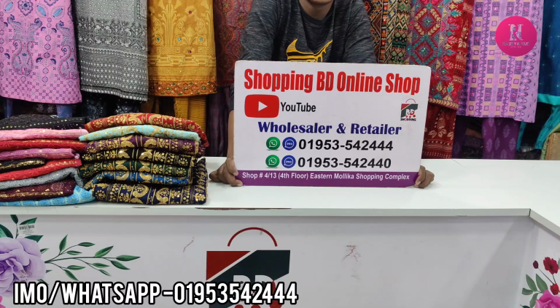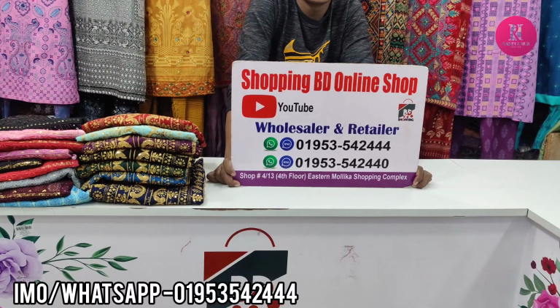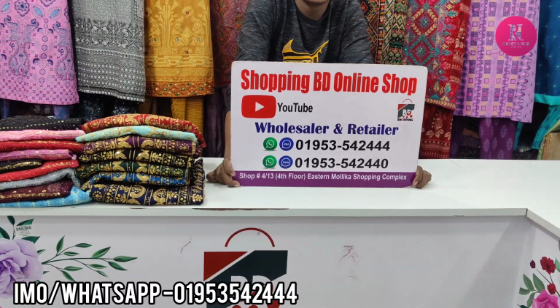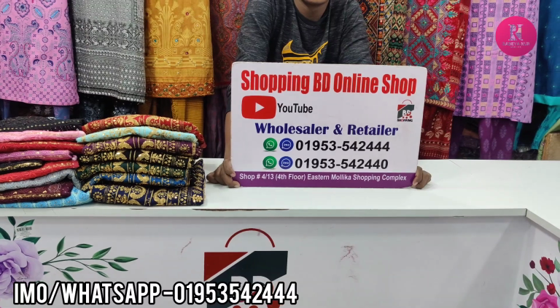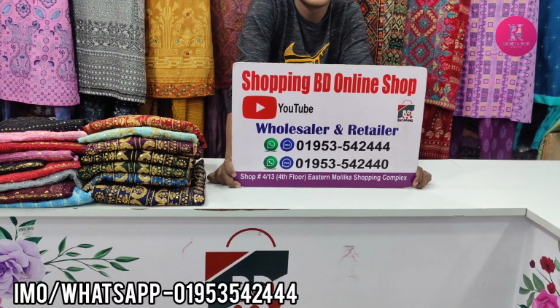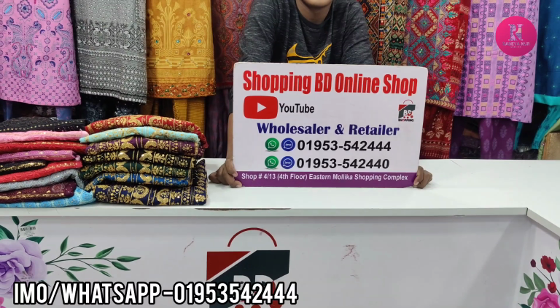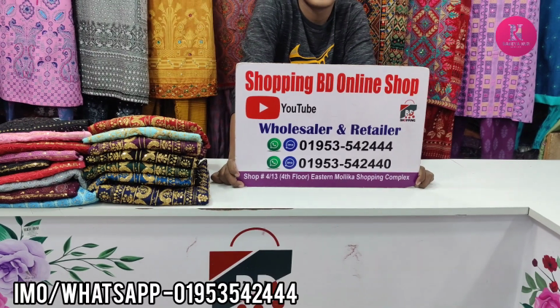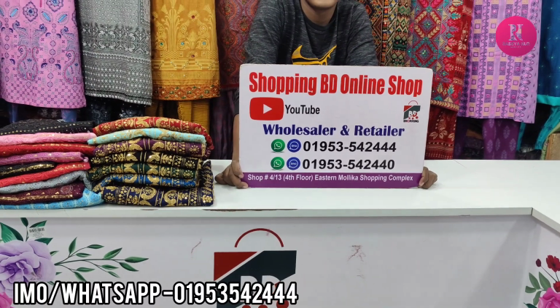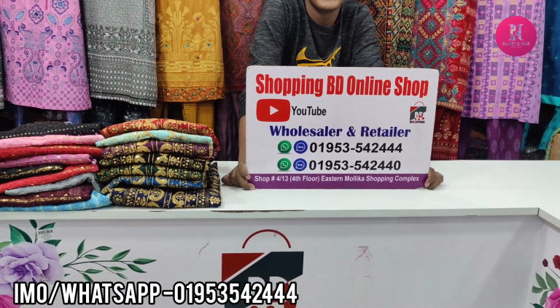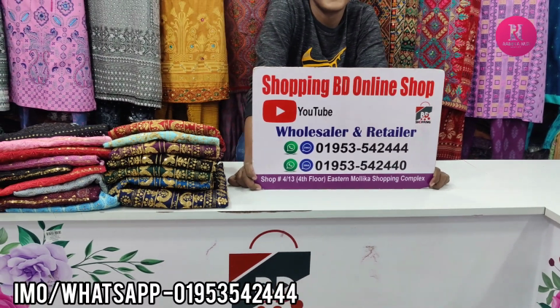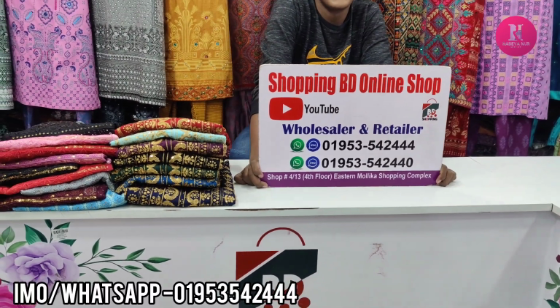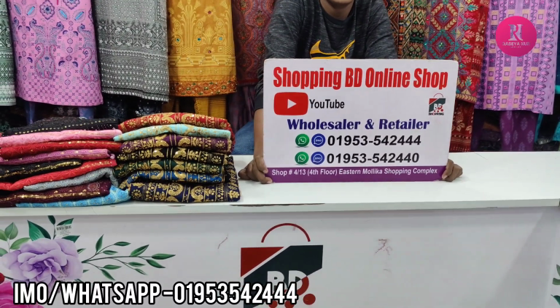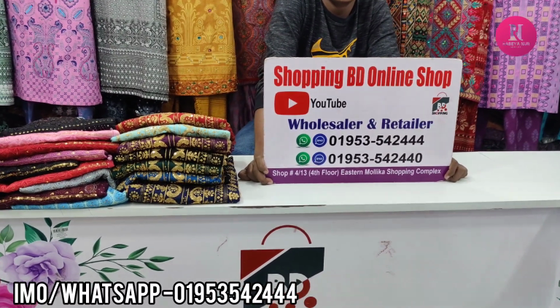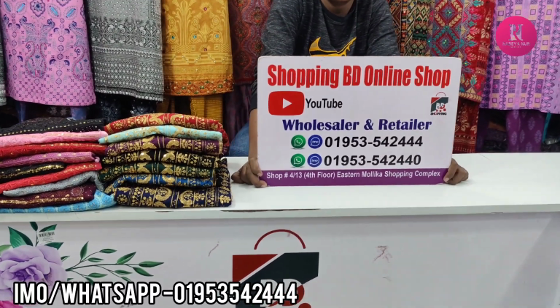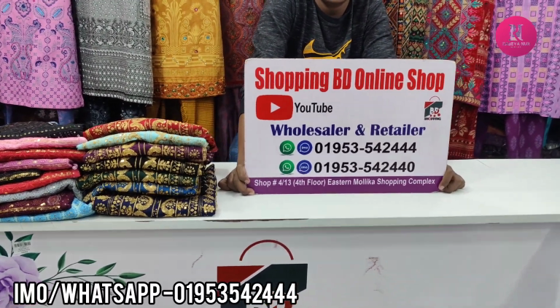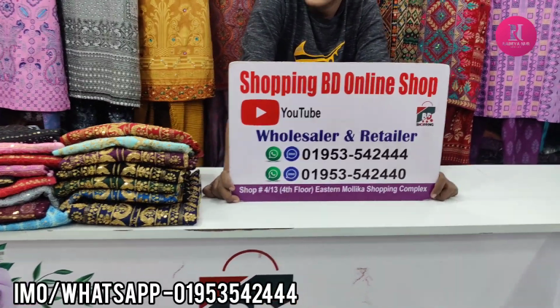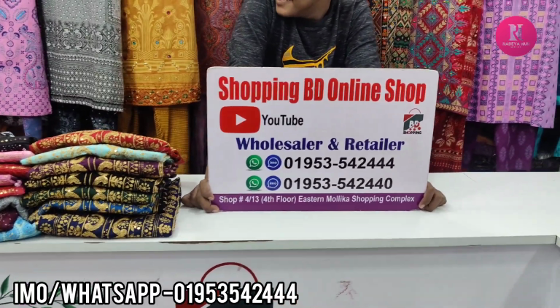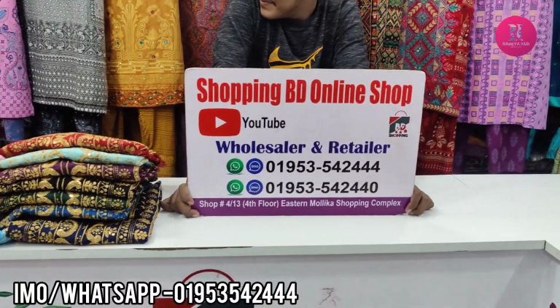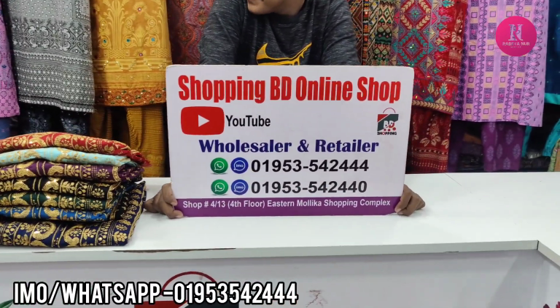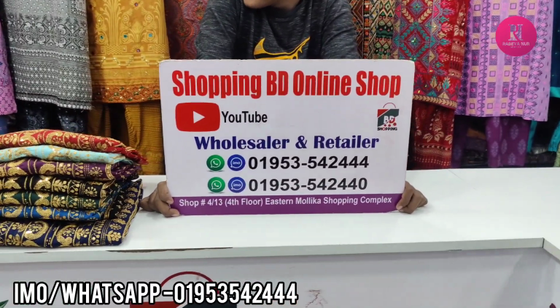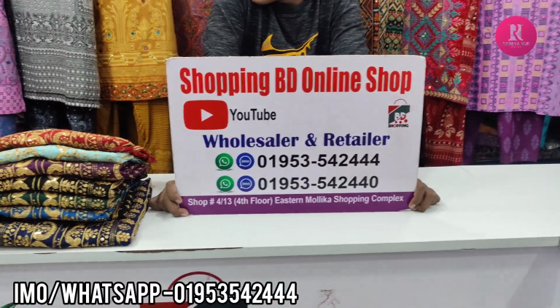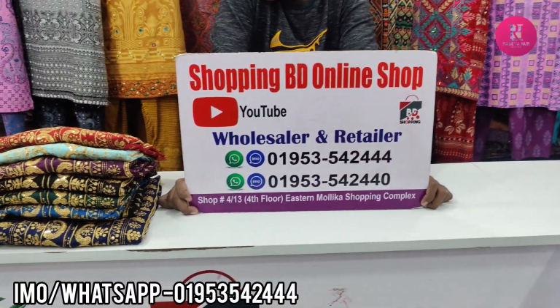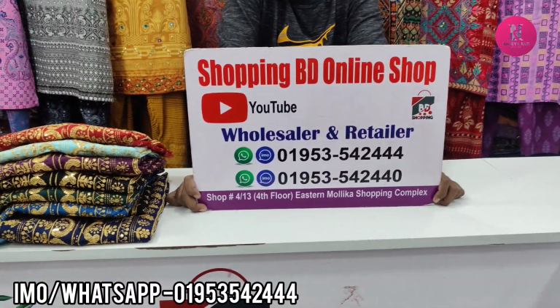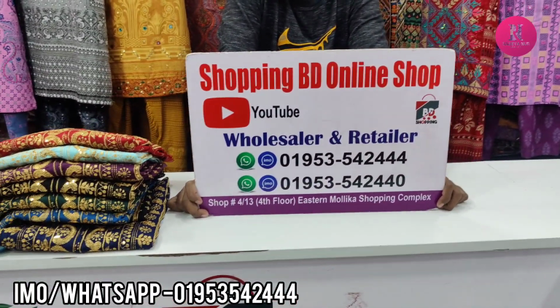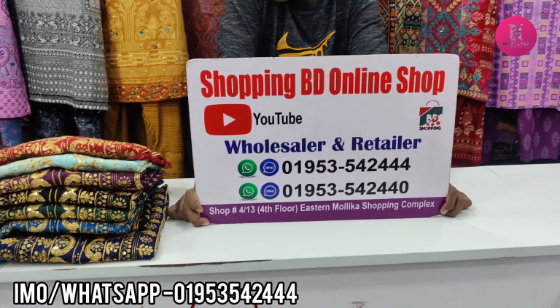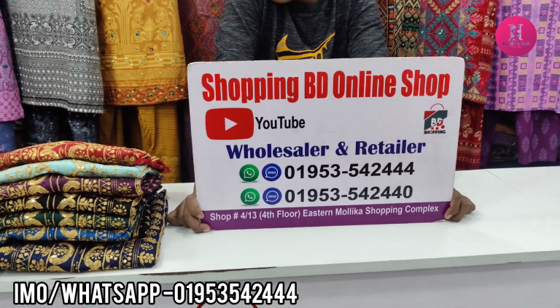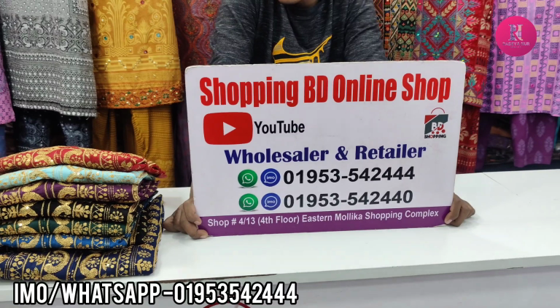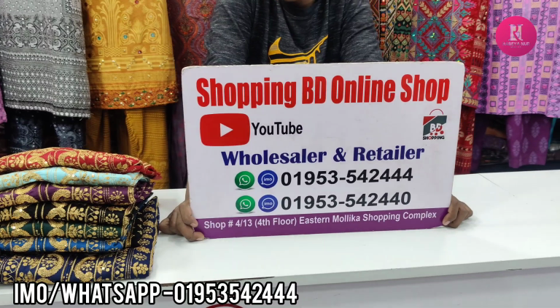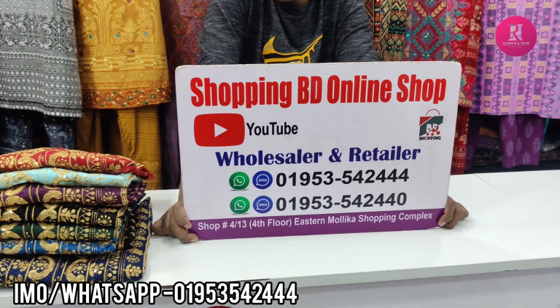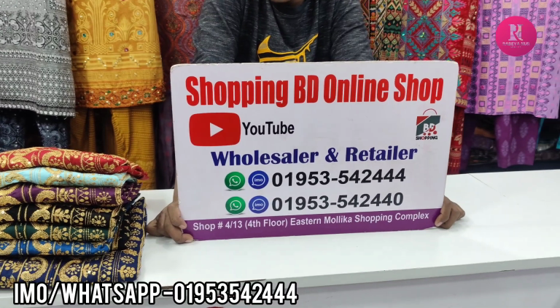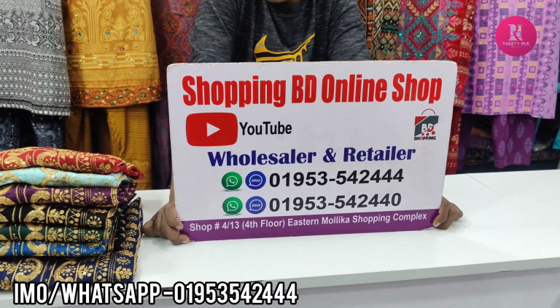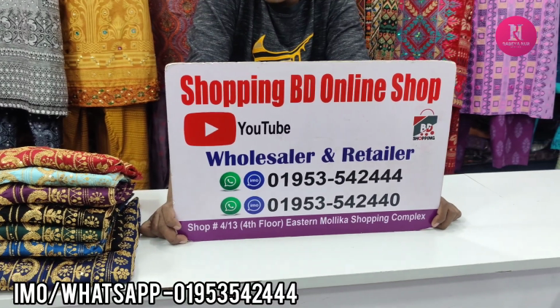Hello friends! Hello everyone! How do you see one piece? How do you see sequencer? This is the shopping video.